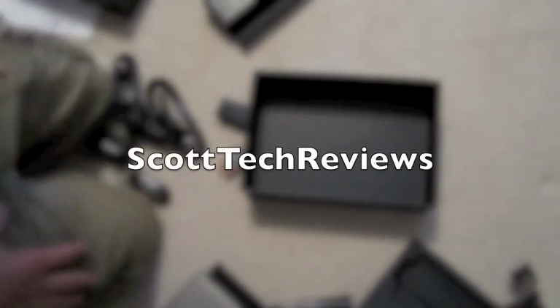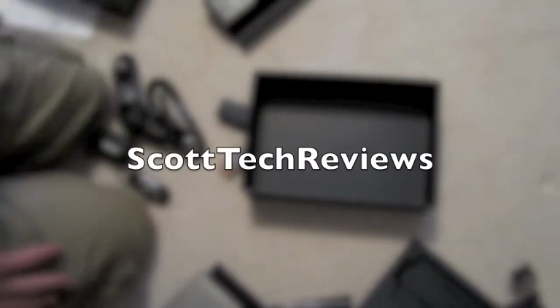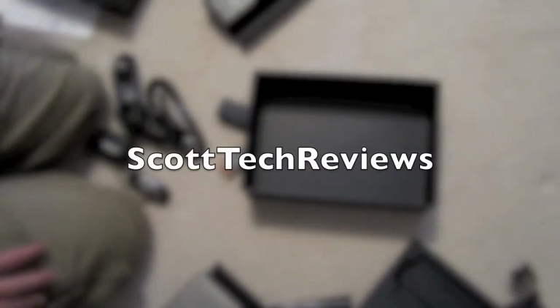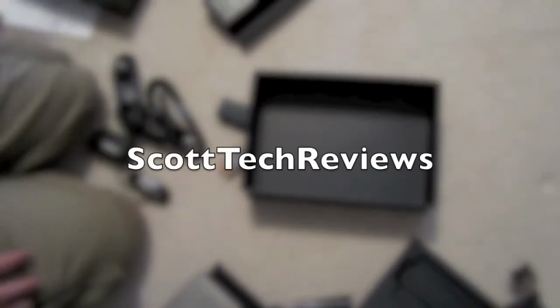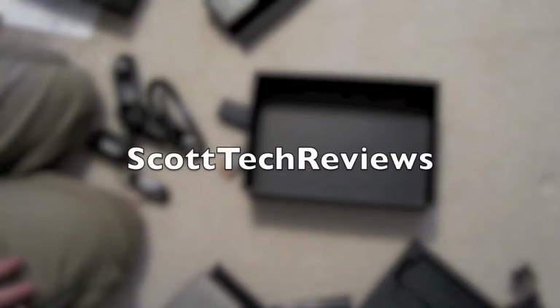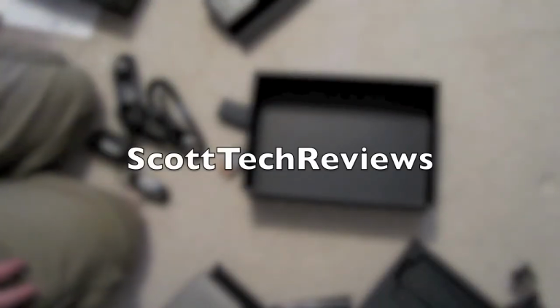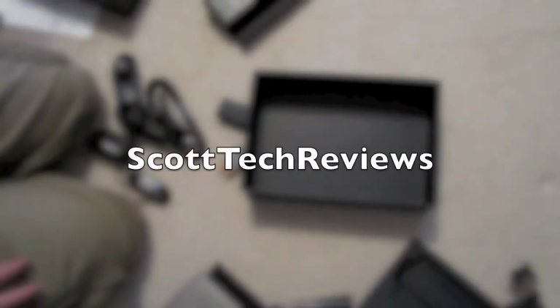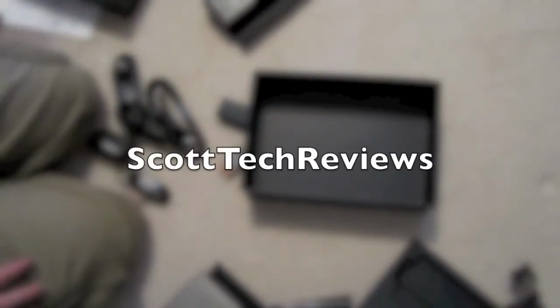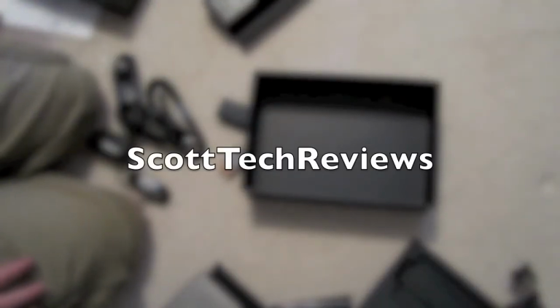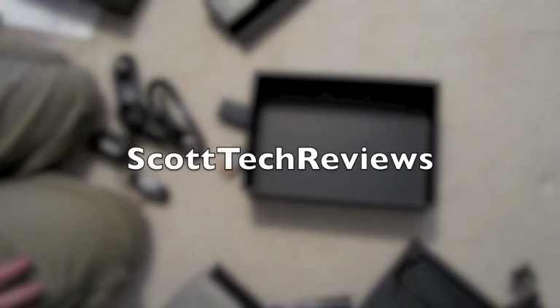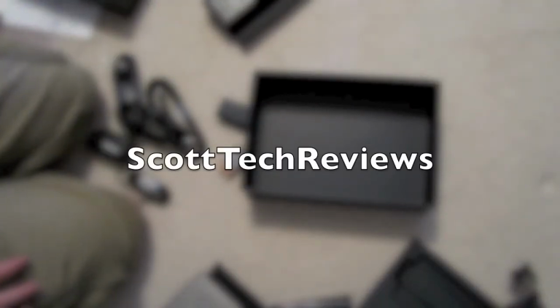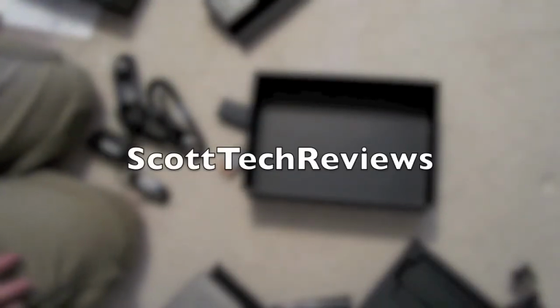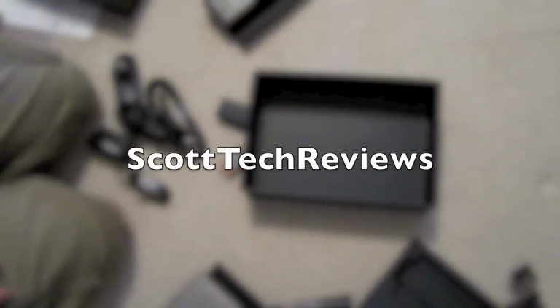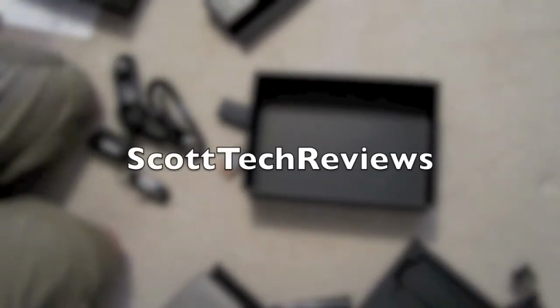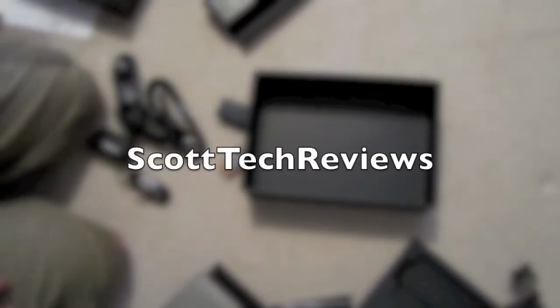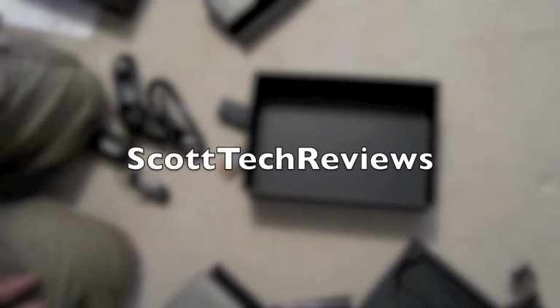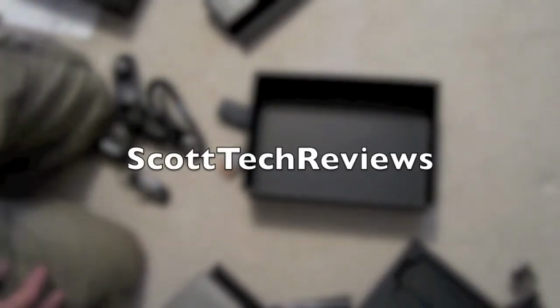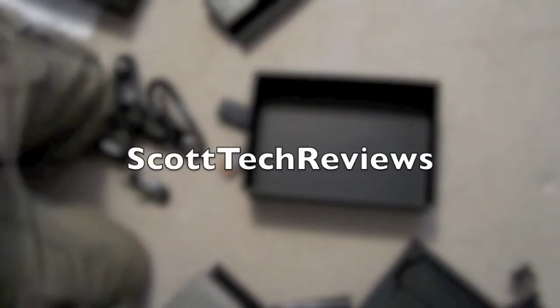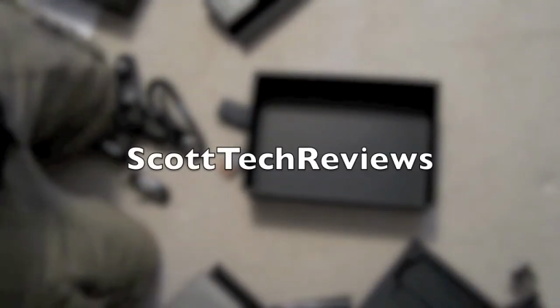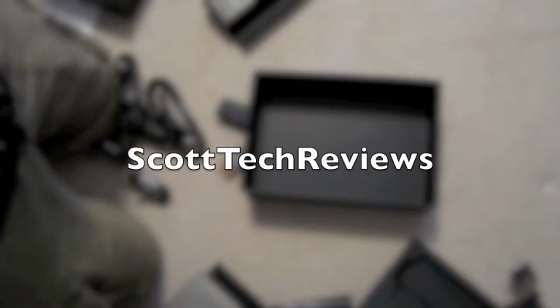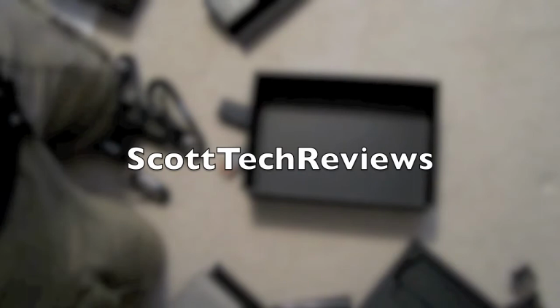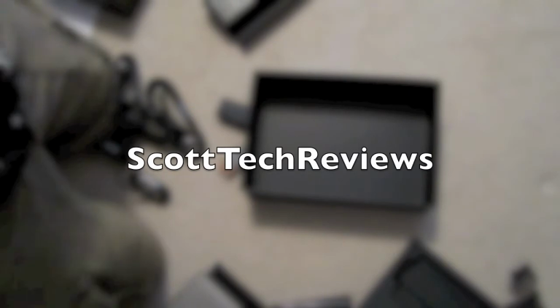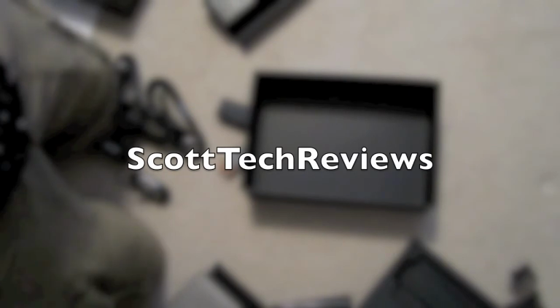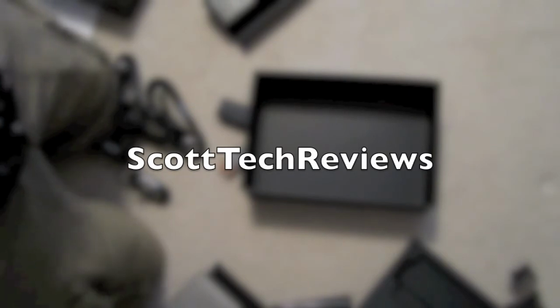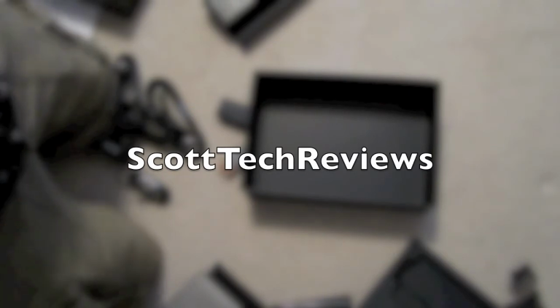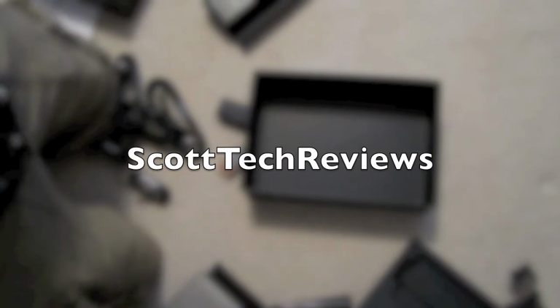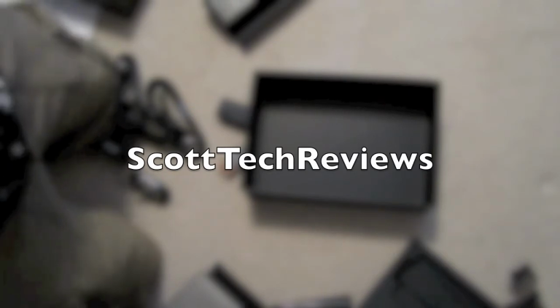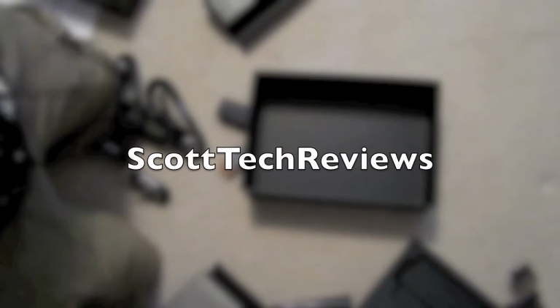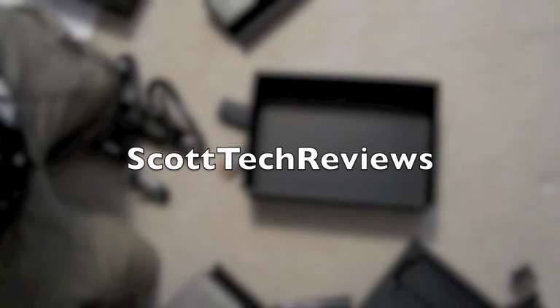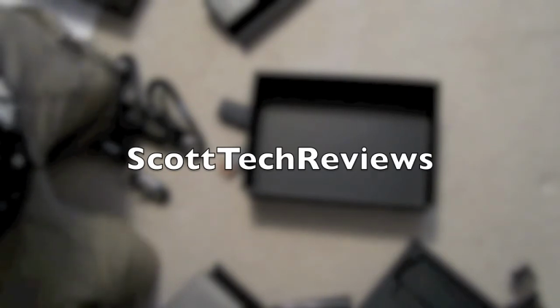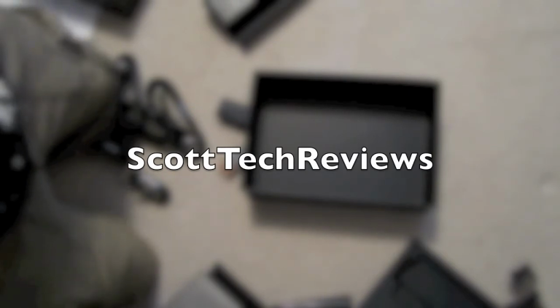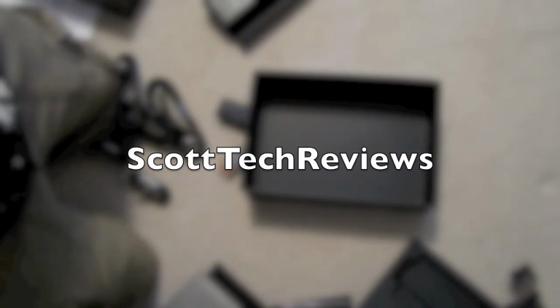Hope you enjoyed the unboxing. I'll be doing a review of this soon. Thanks for watching. Rate and subscribe.